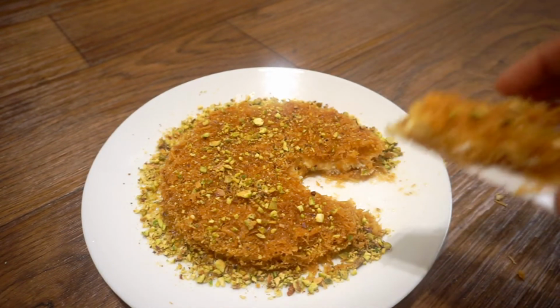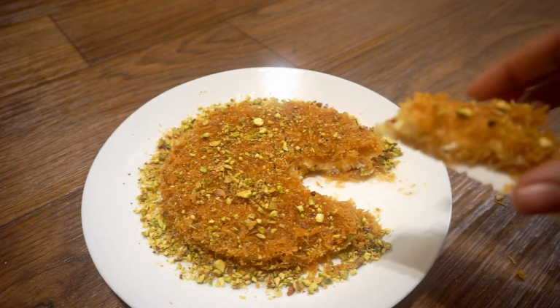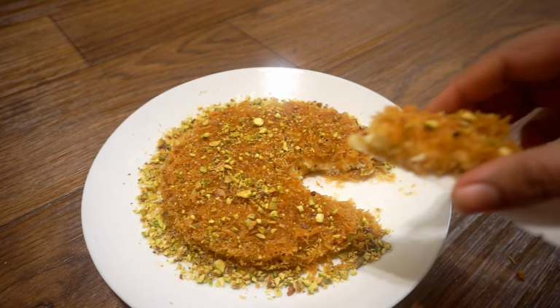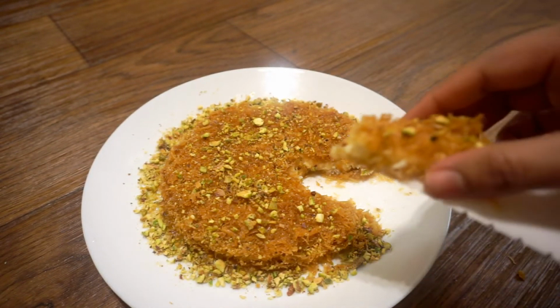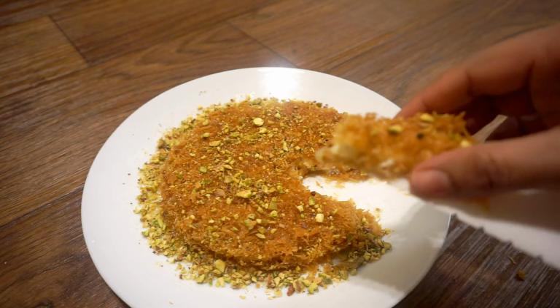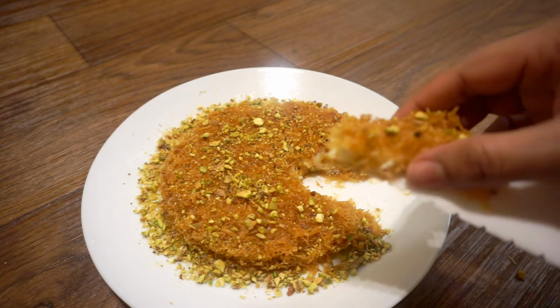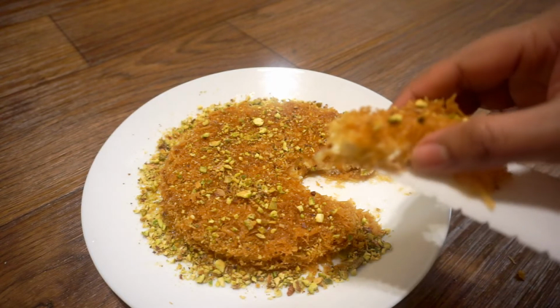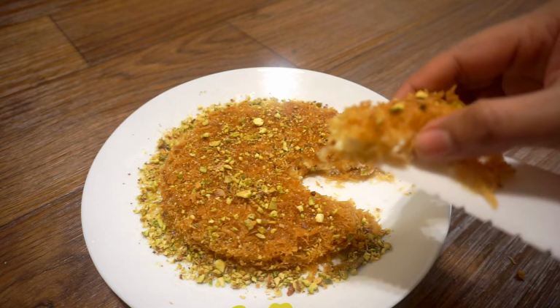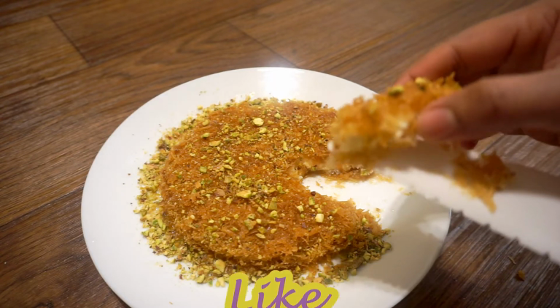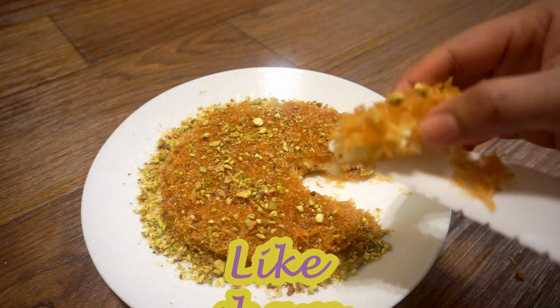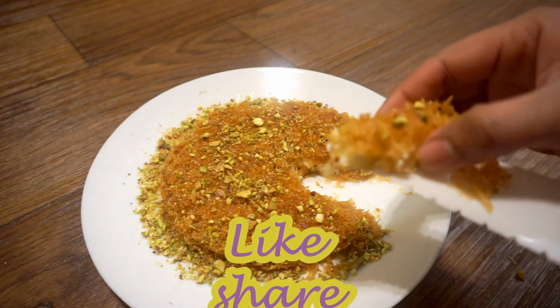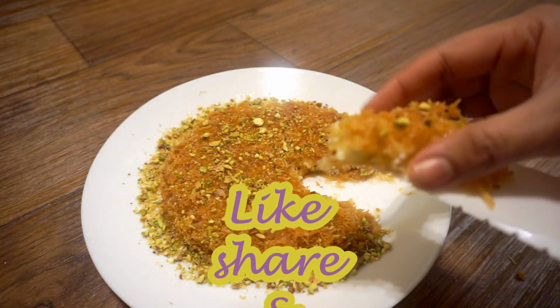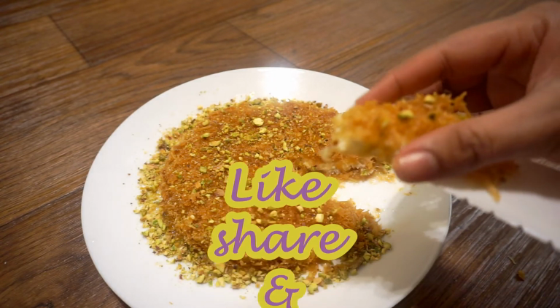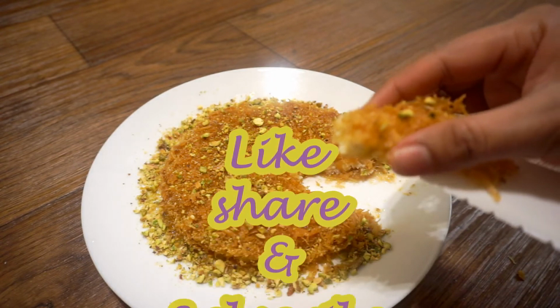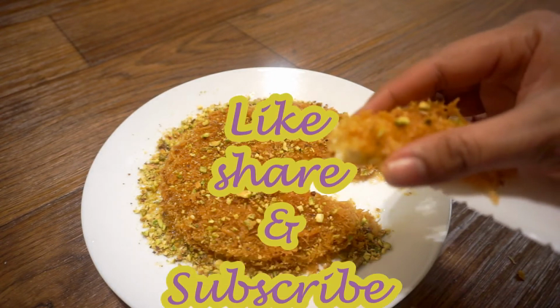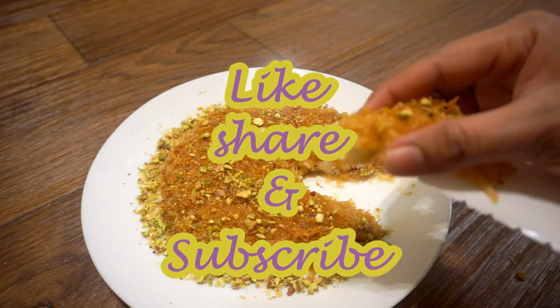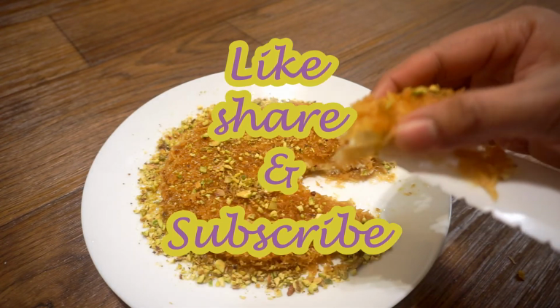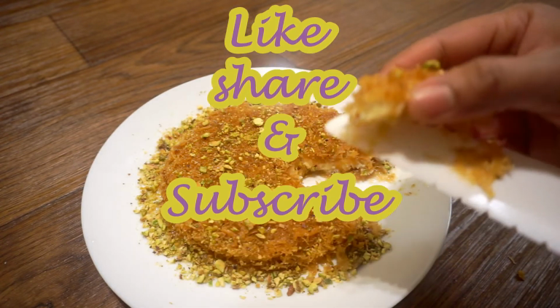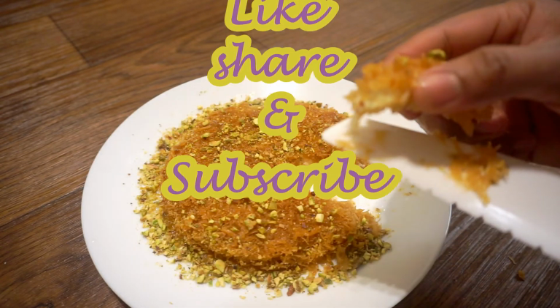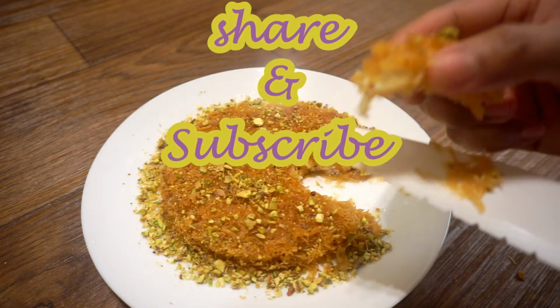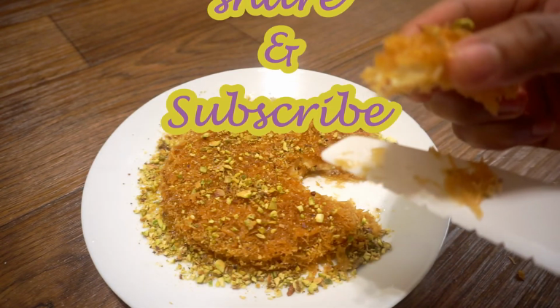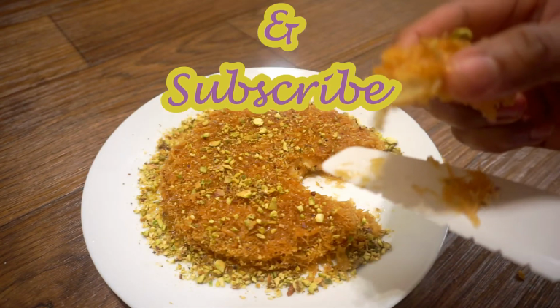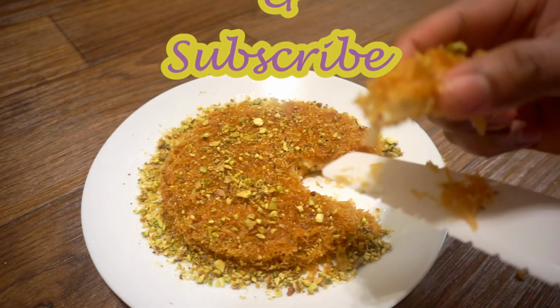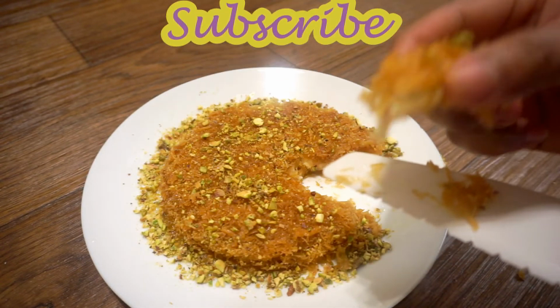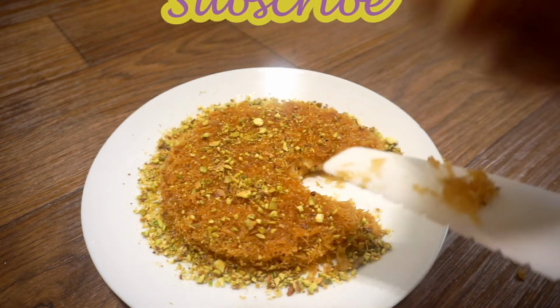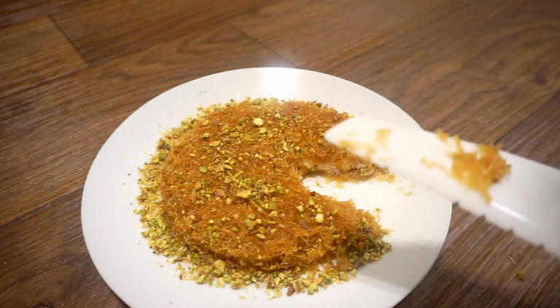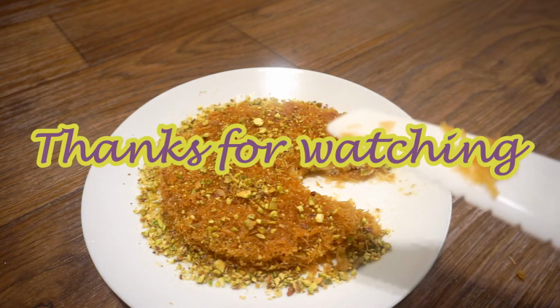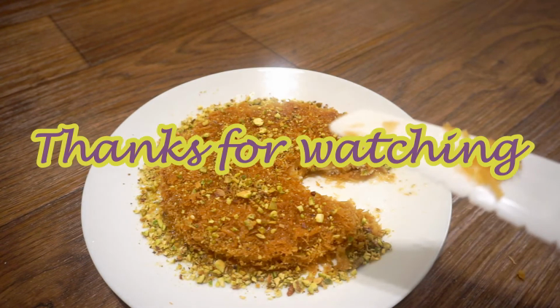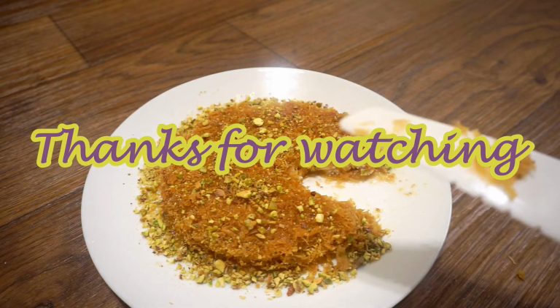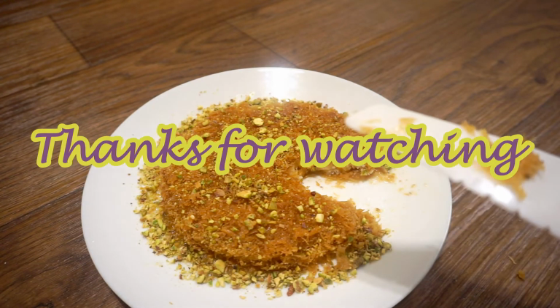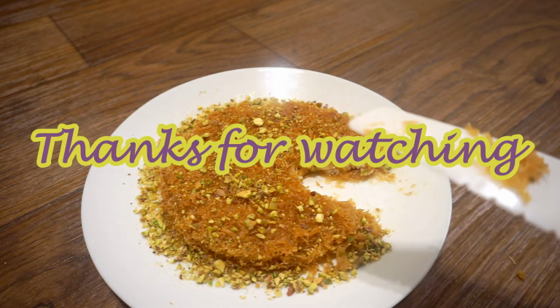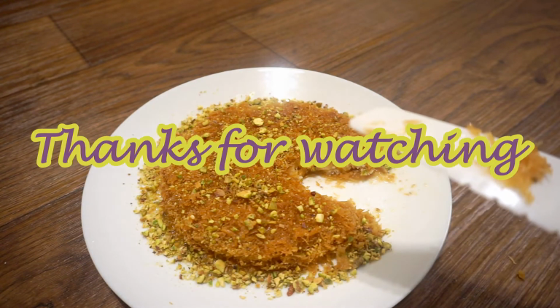If you like this recipe, please like and share, and subscribe to my channel. Thank you for watching.